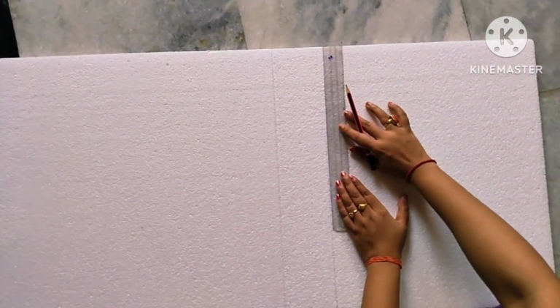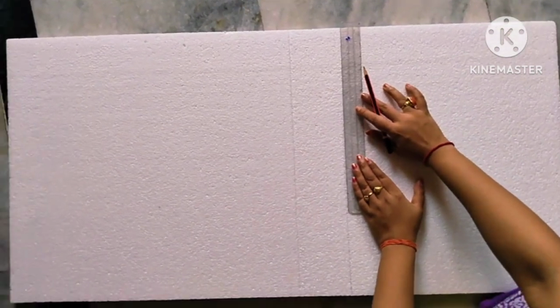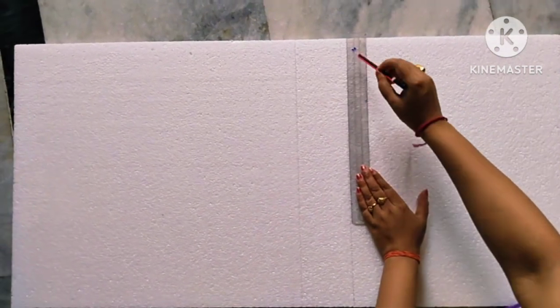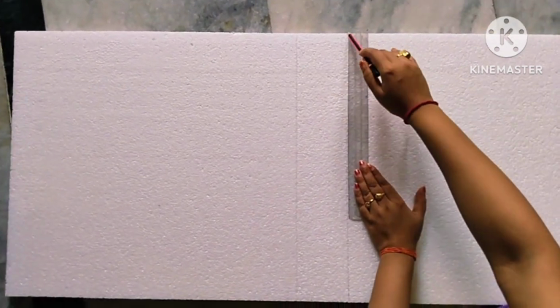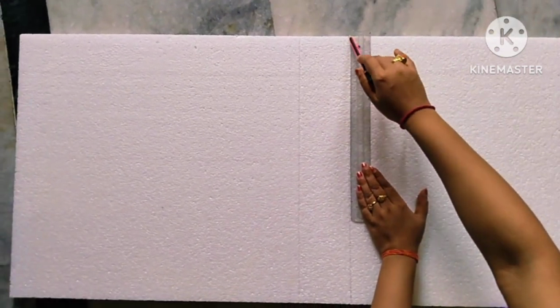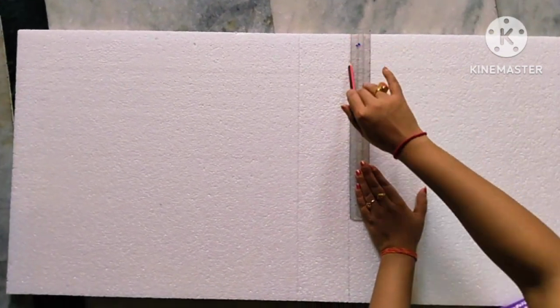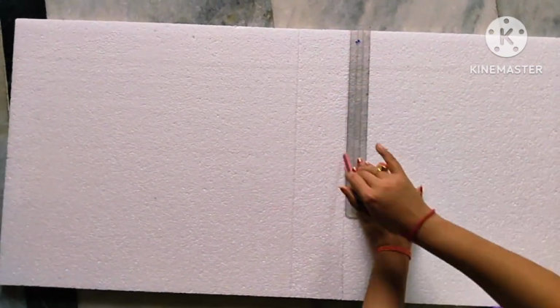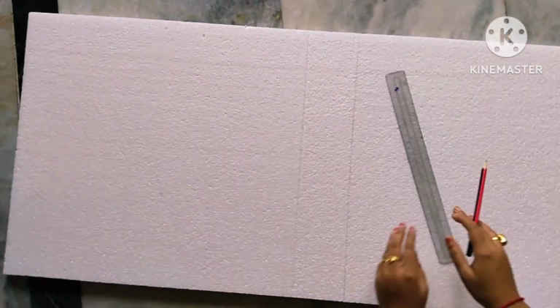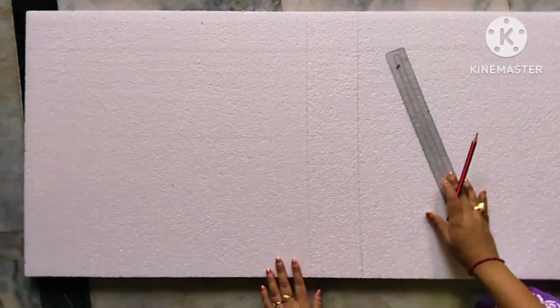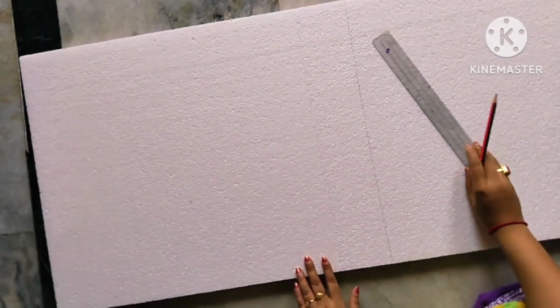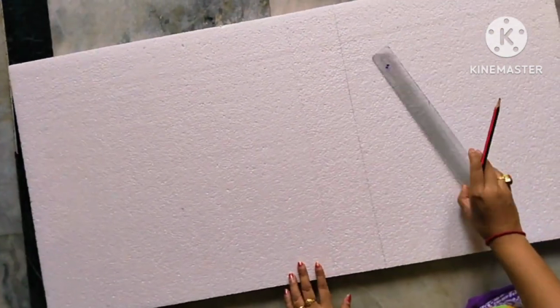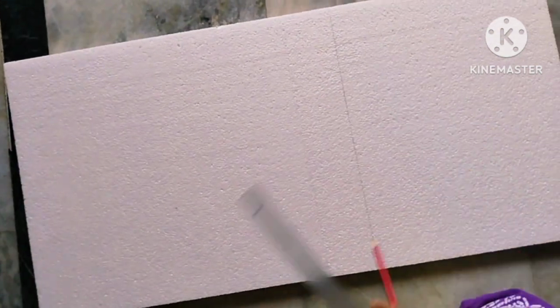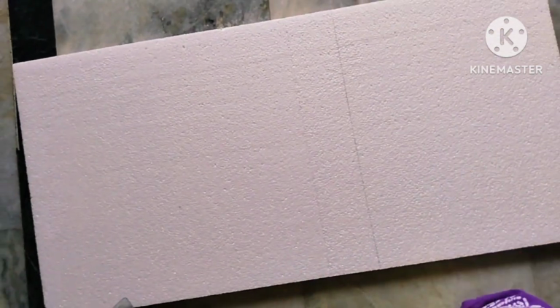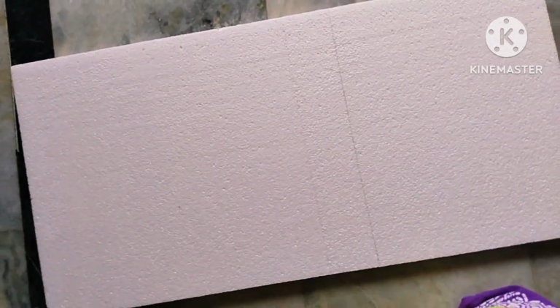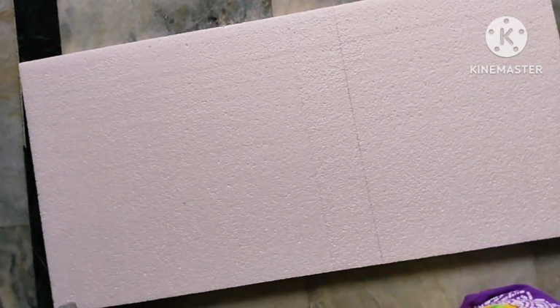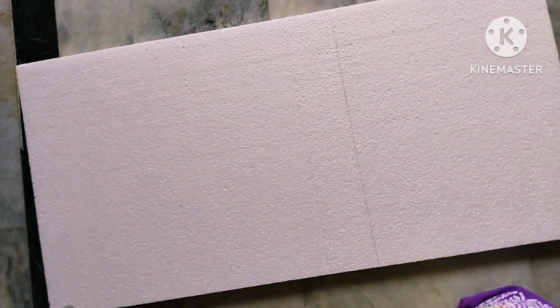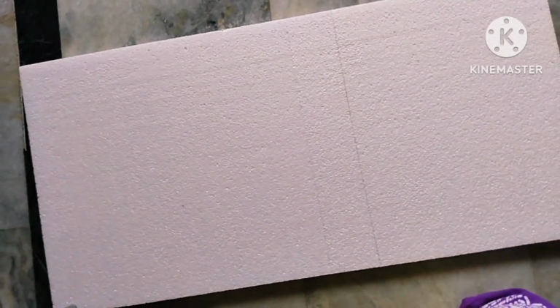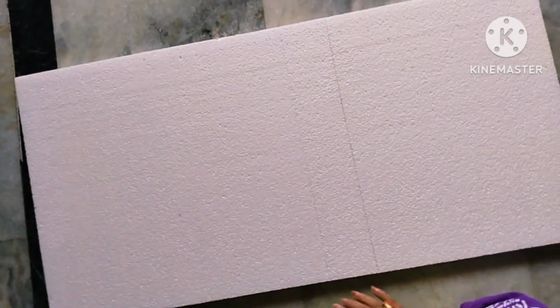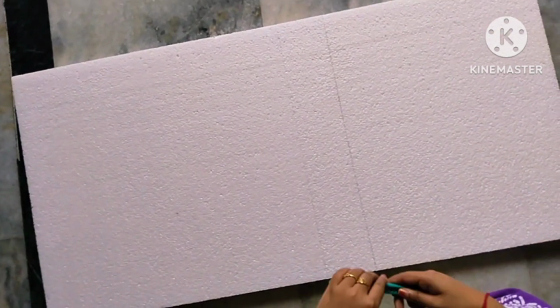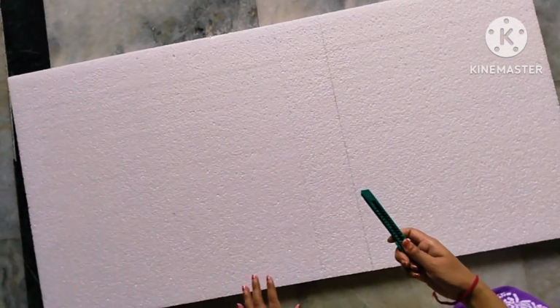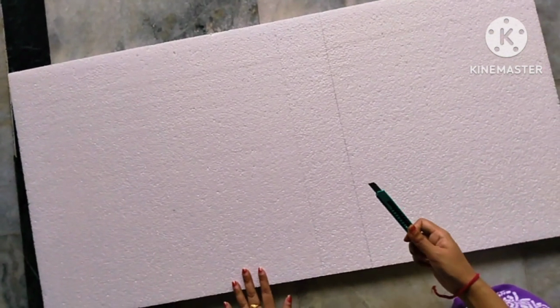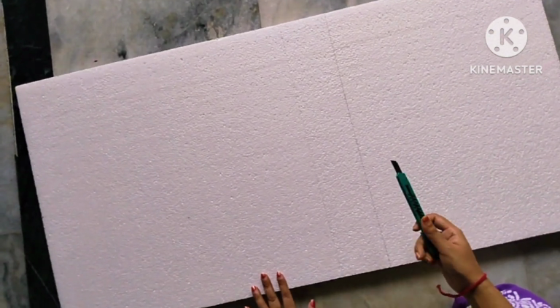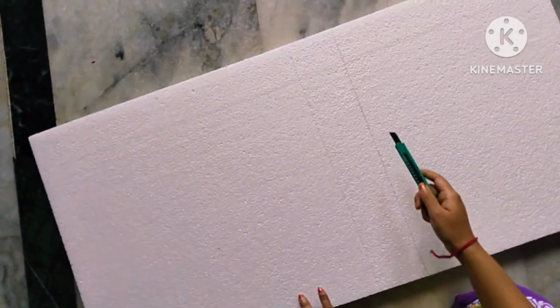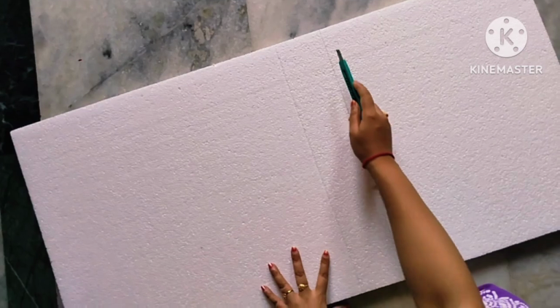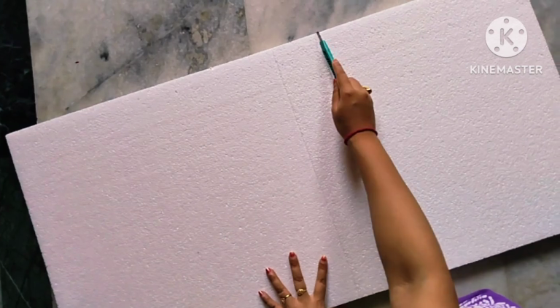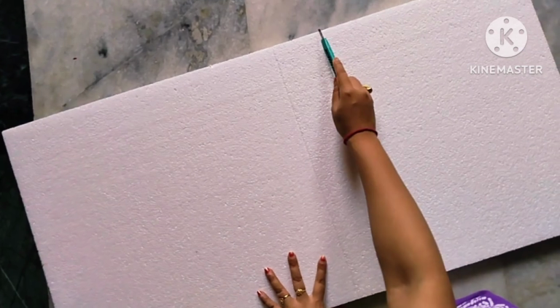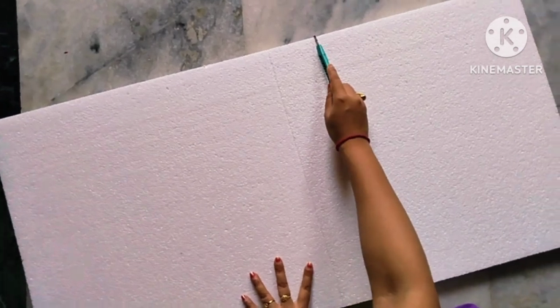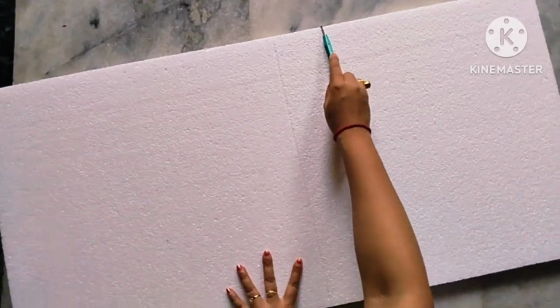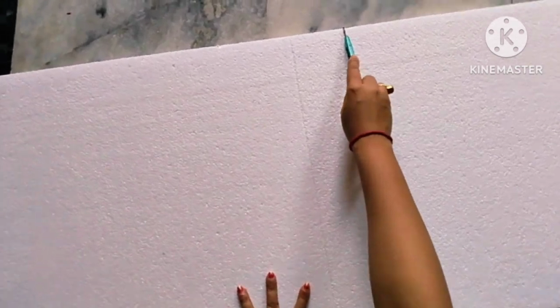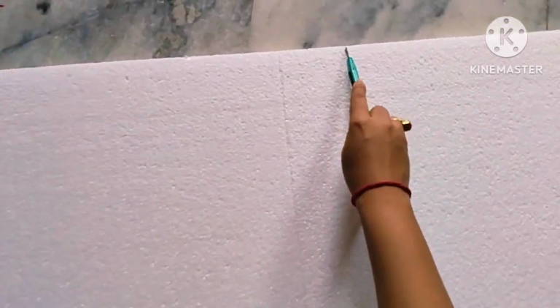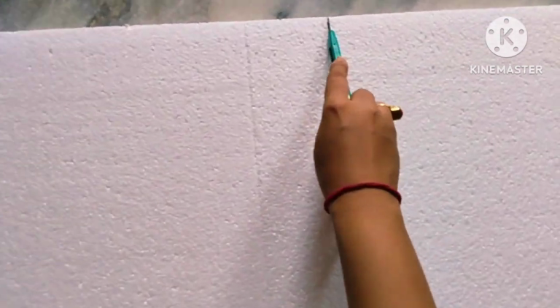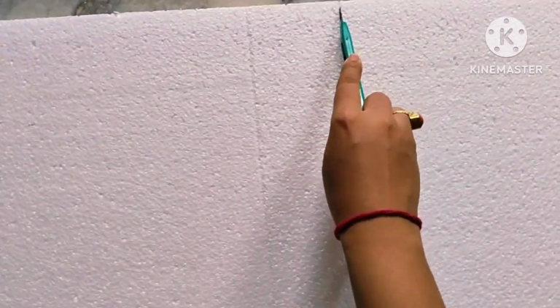So let's start. First I took one piece of thermocol and cut it to my desired size with the help of a cutter.